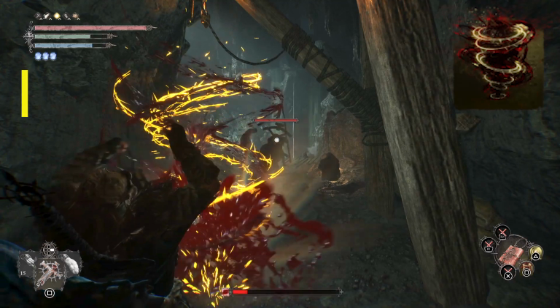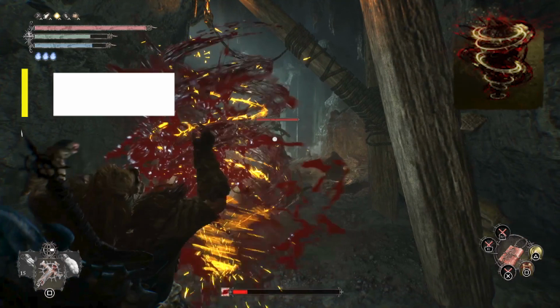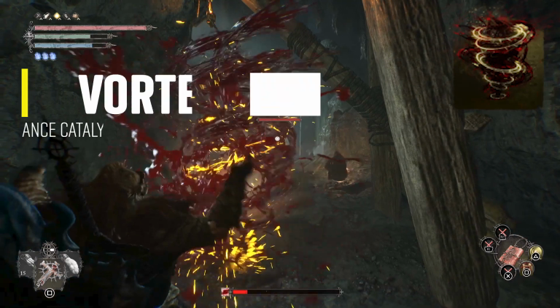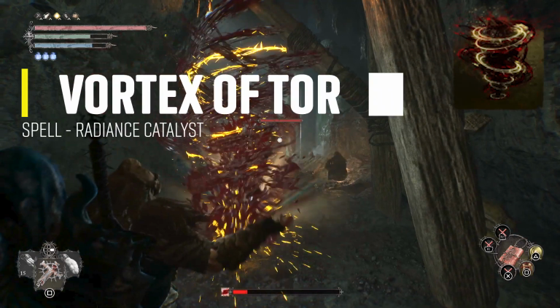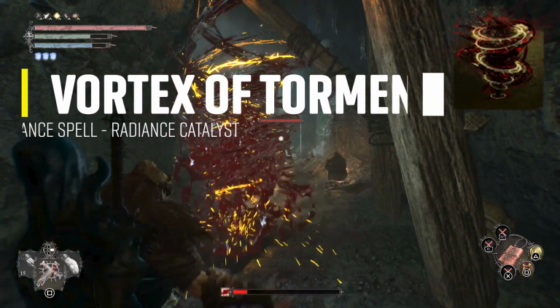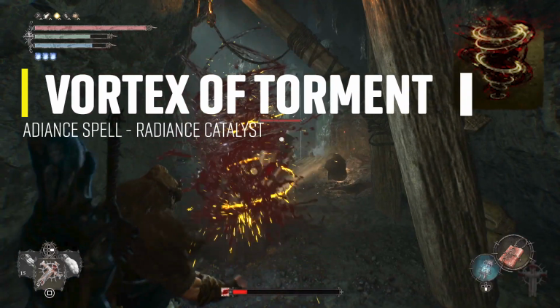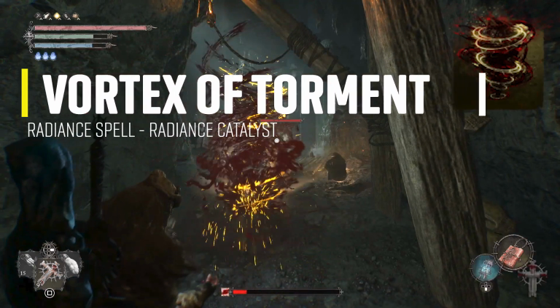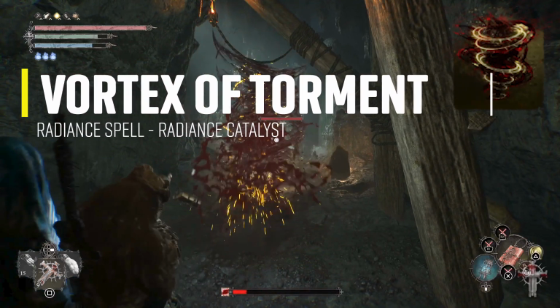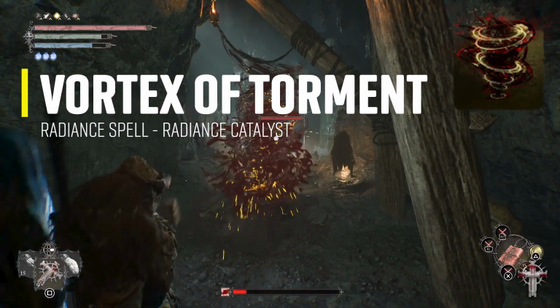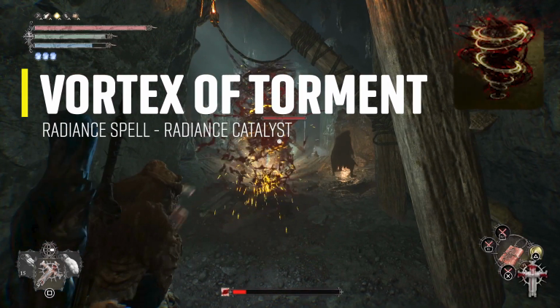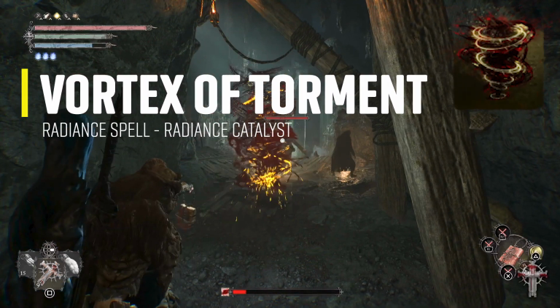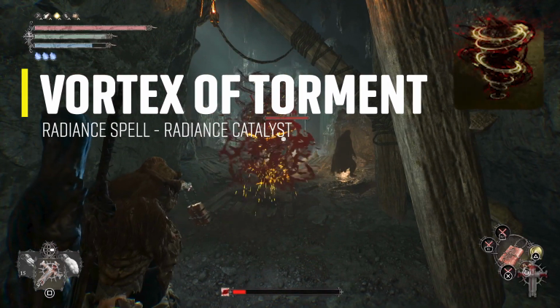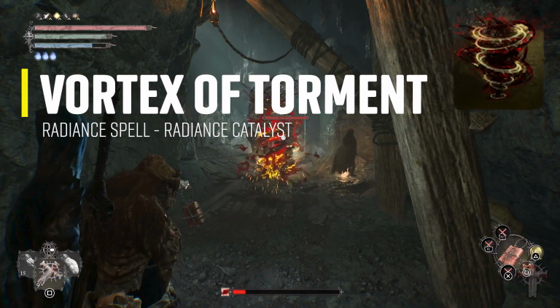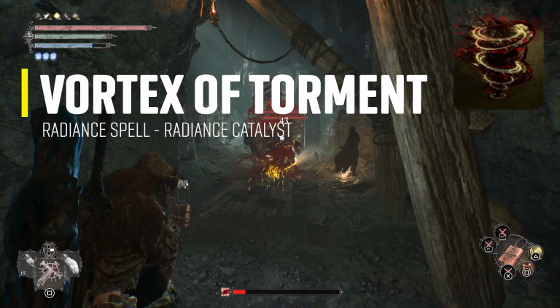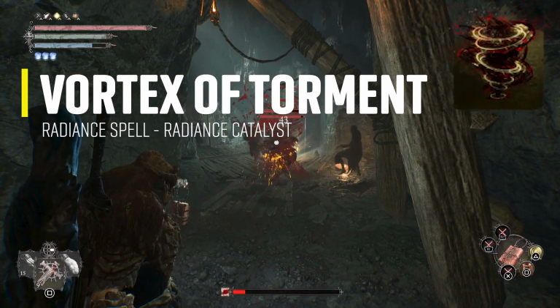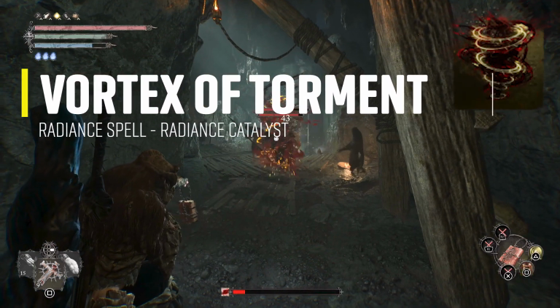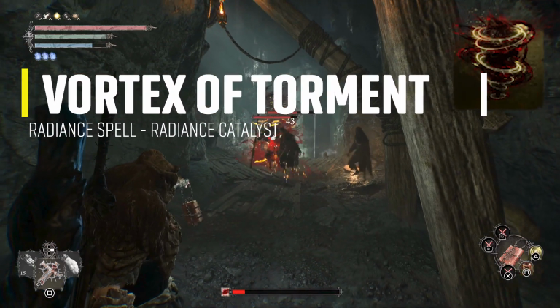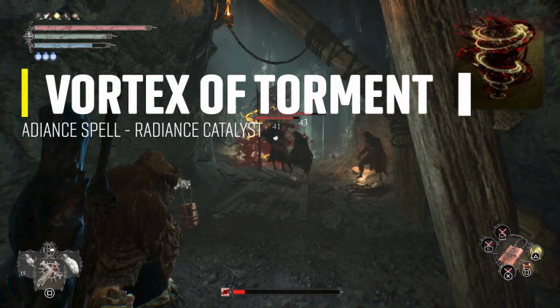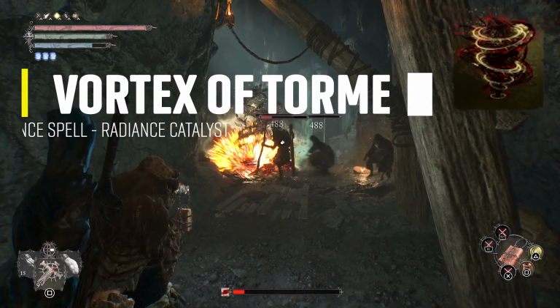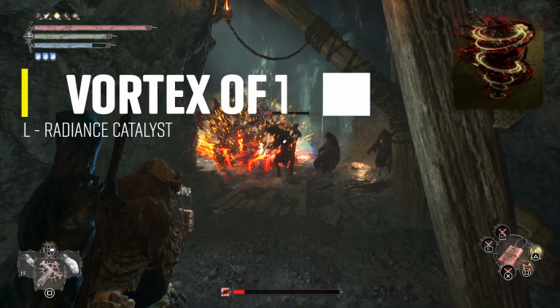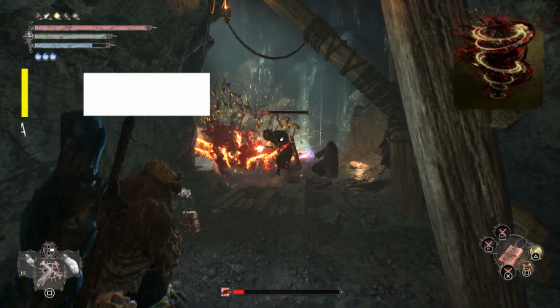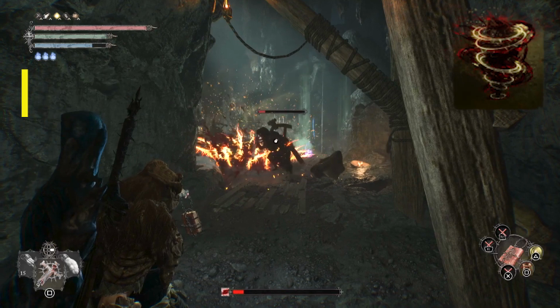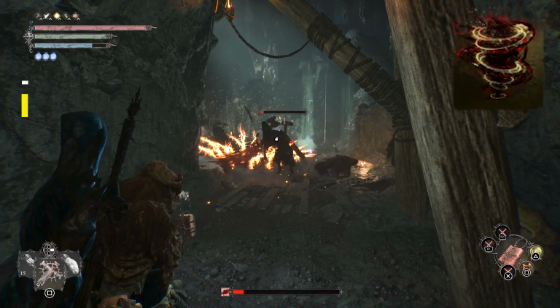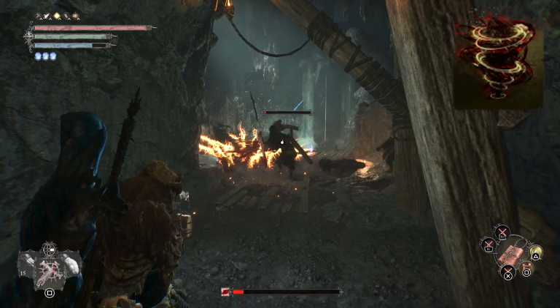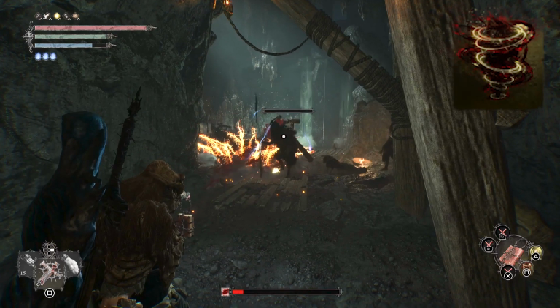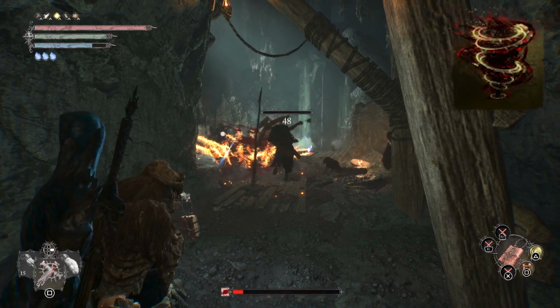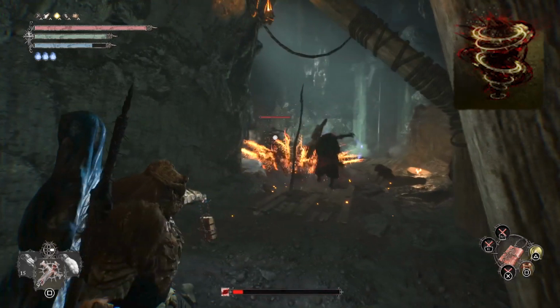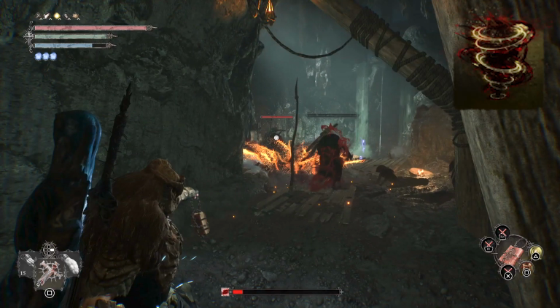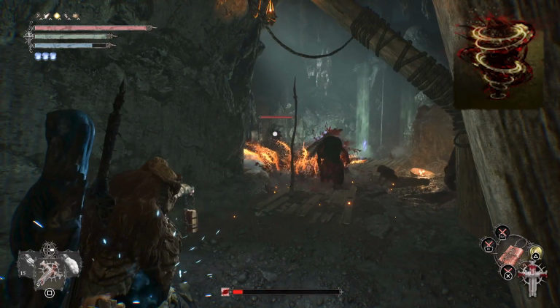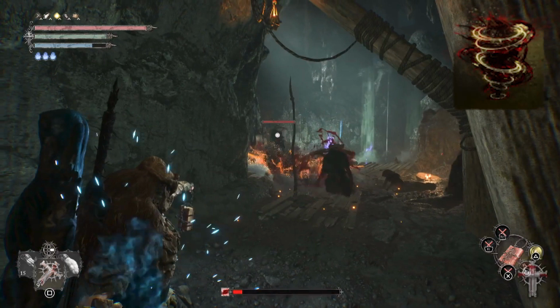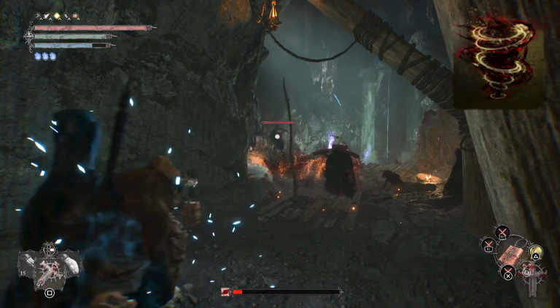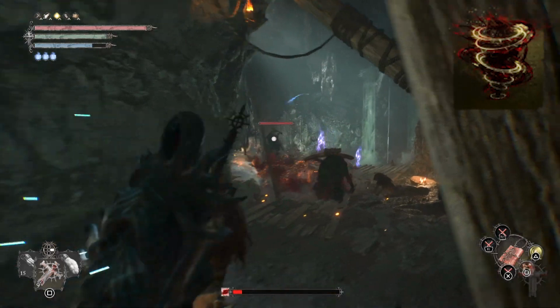The Vortex of Torment creates a tornado that inflicts physical damage and bleed buildup and smite buildup.